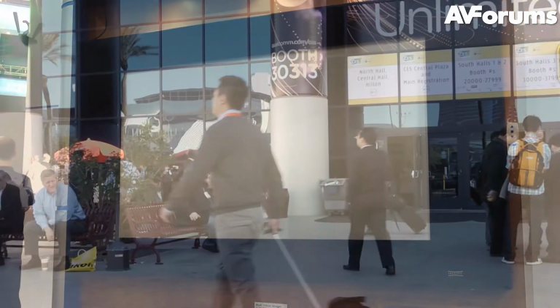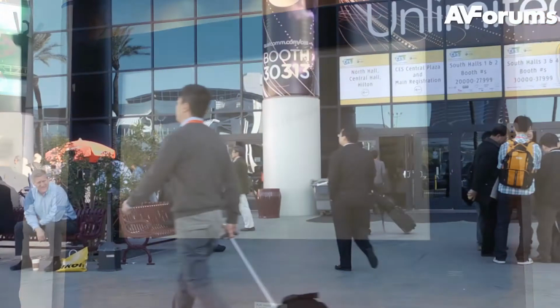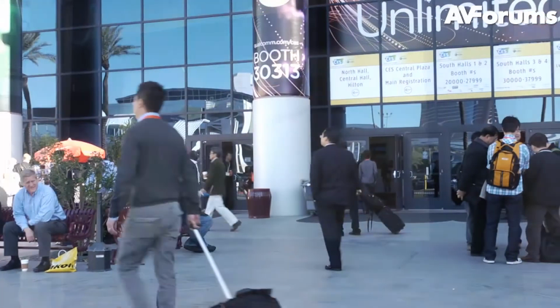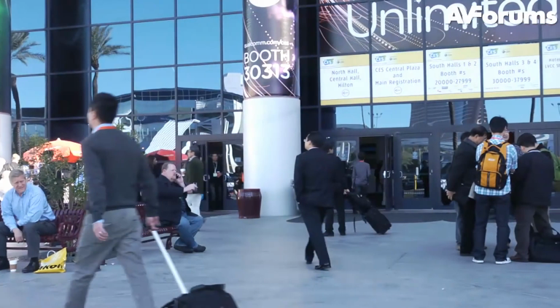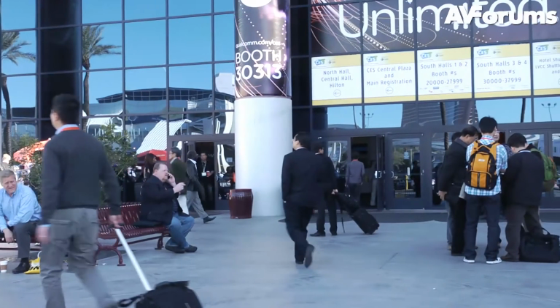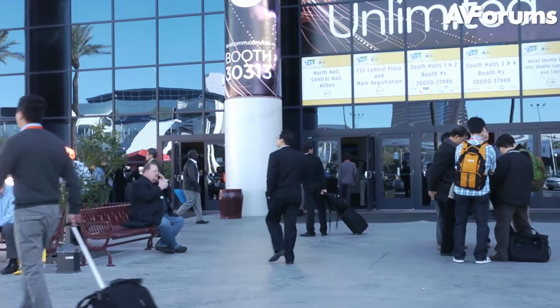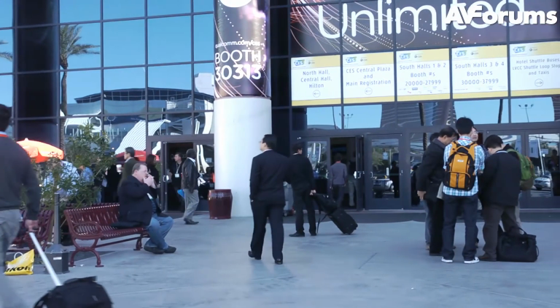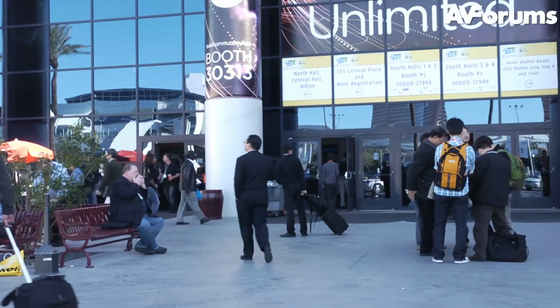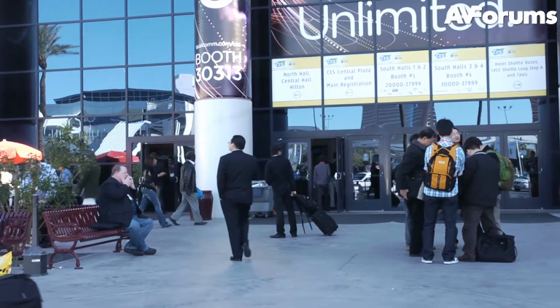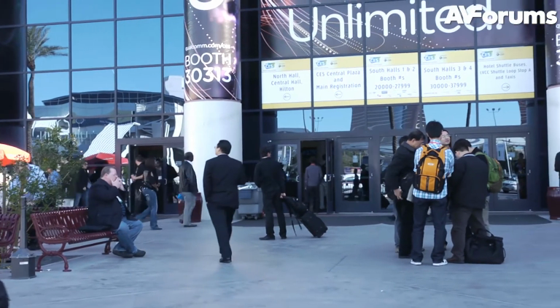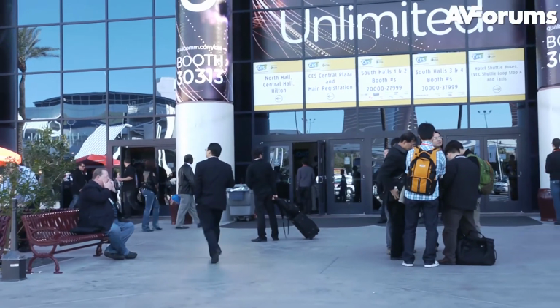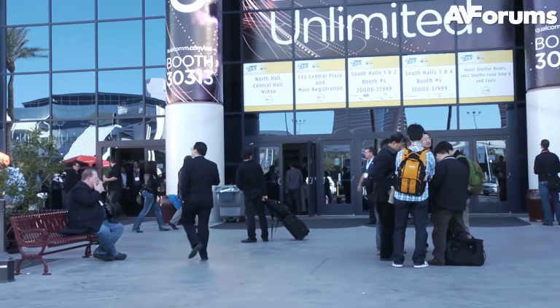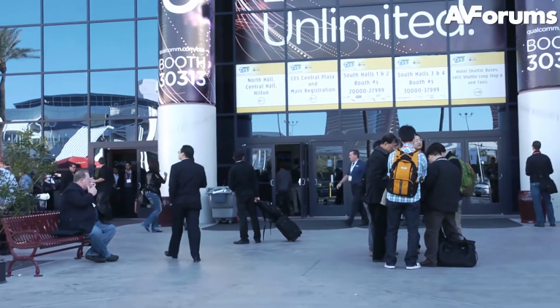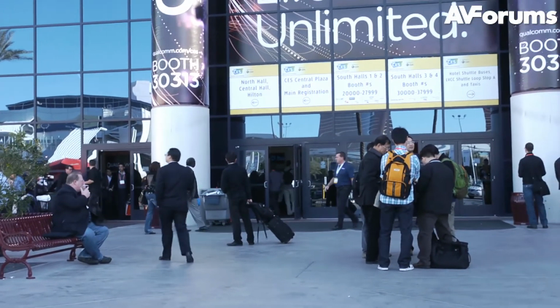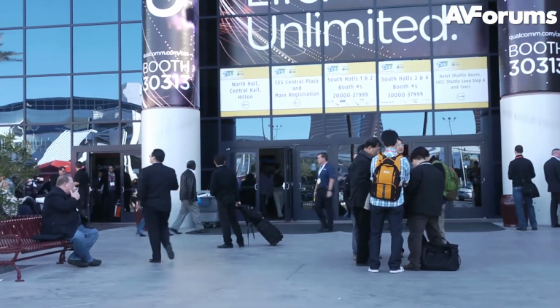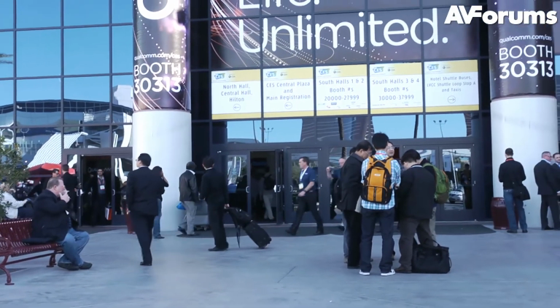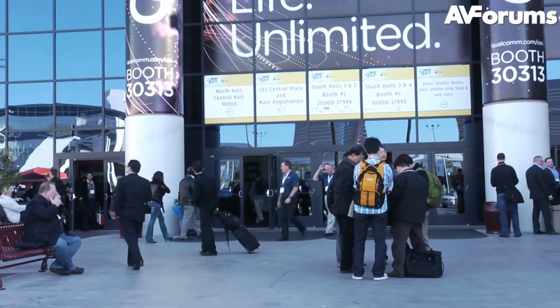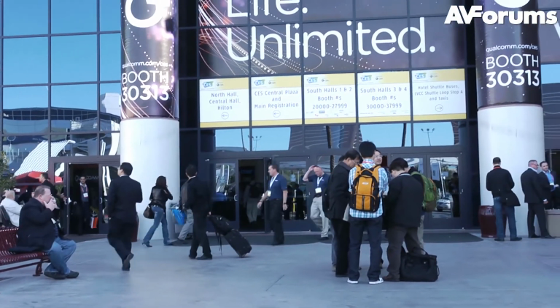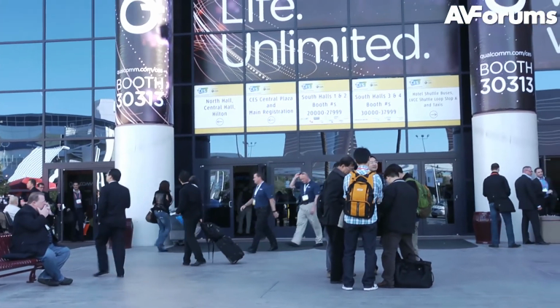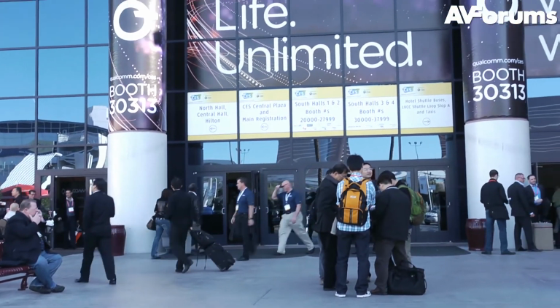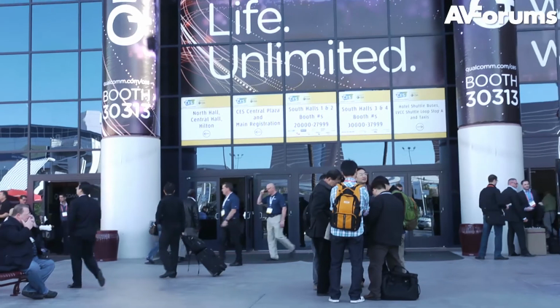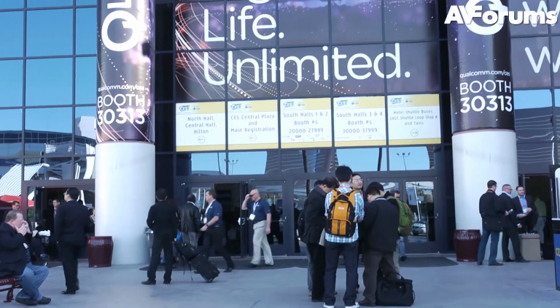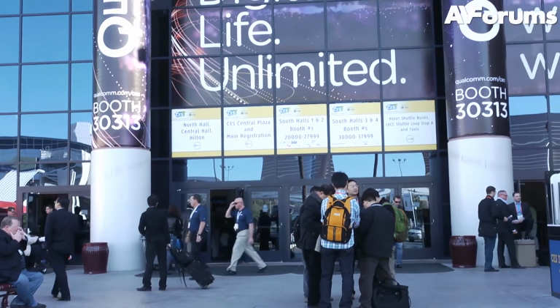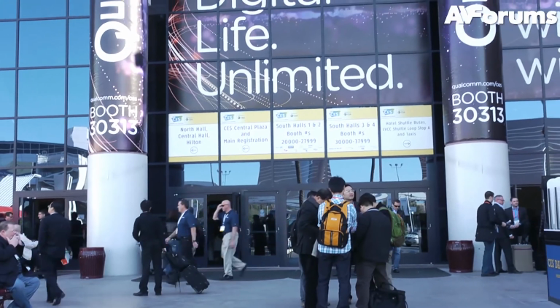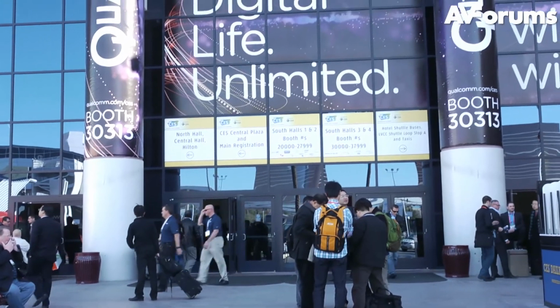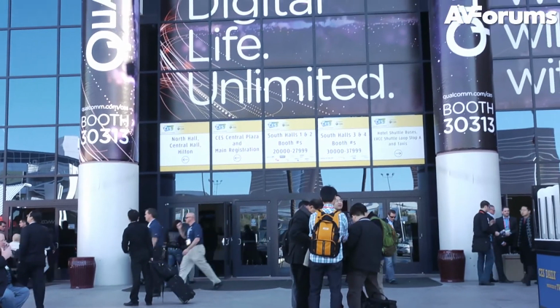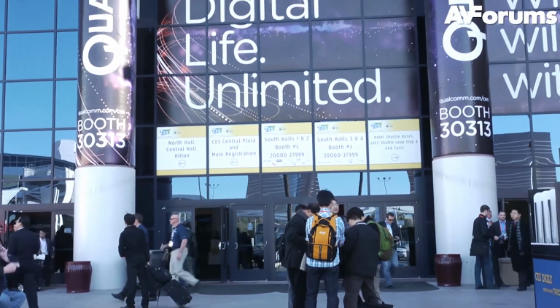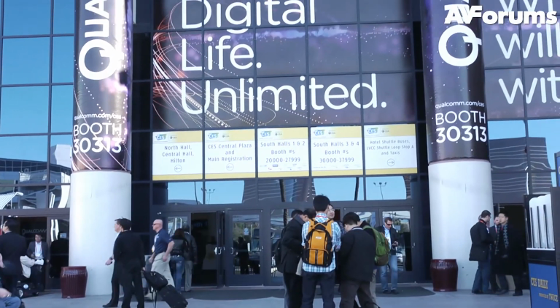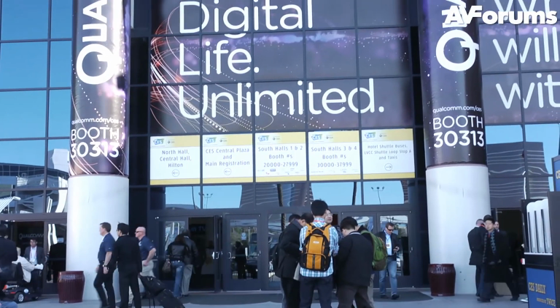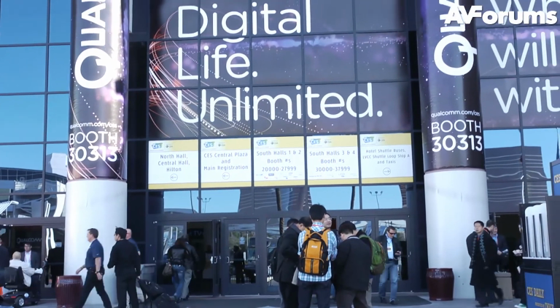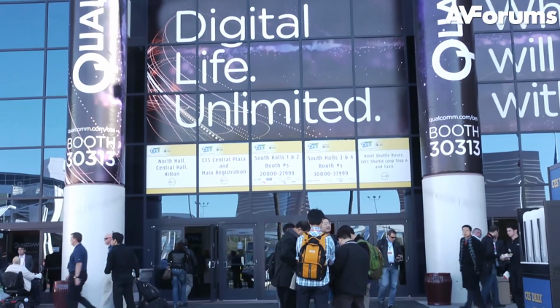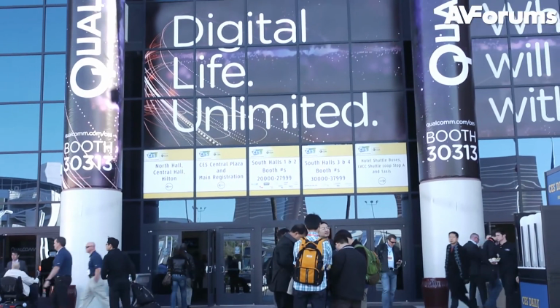Join us for more content from CES 2012 very soon at avforums.tv.